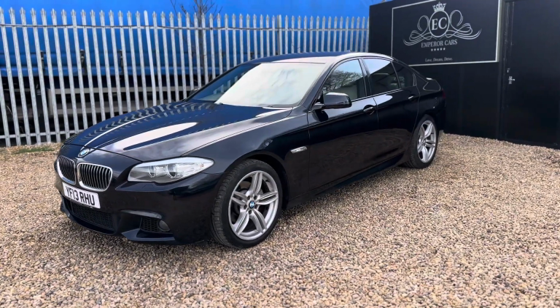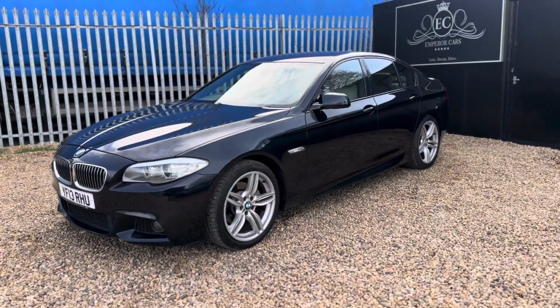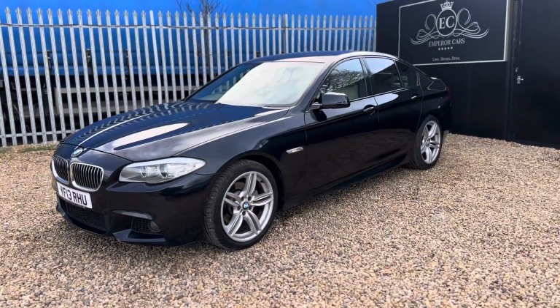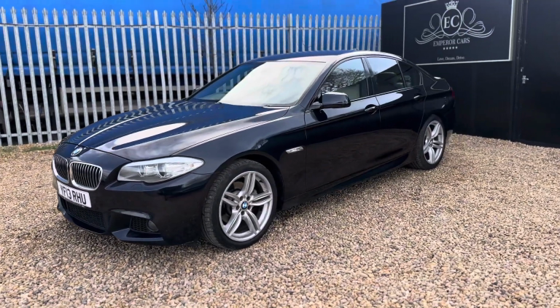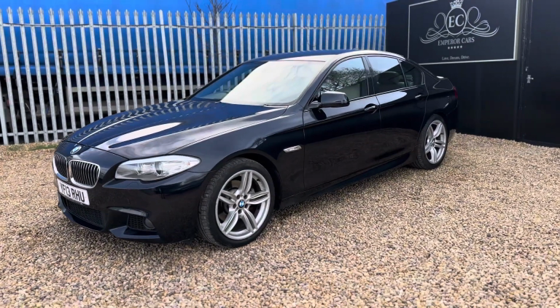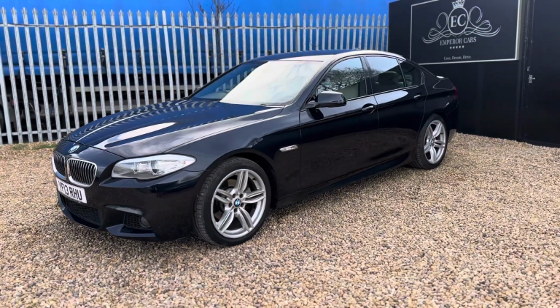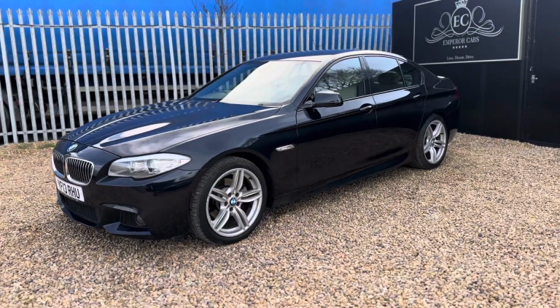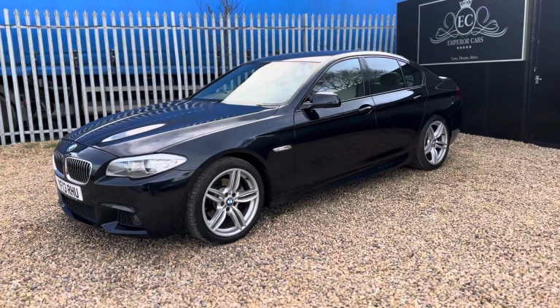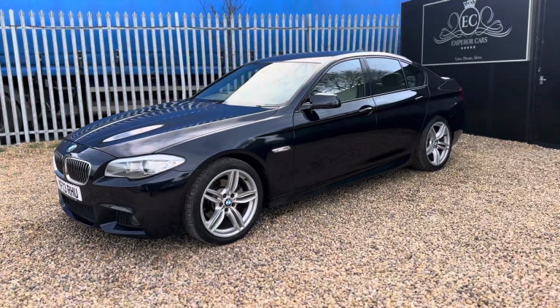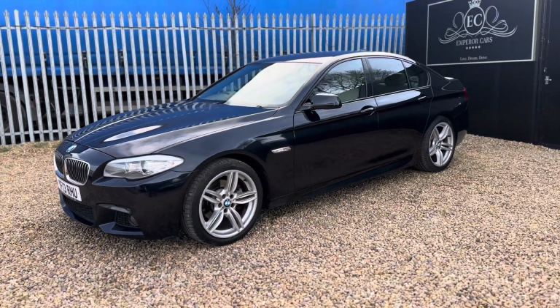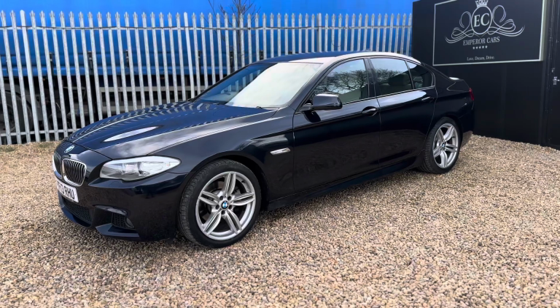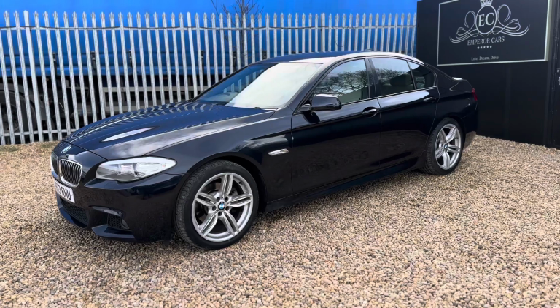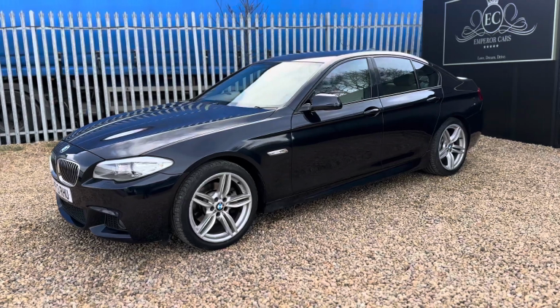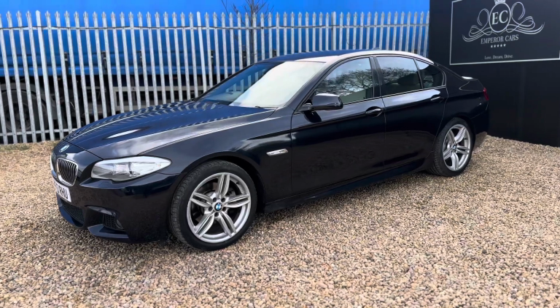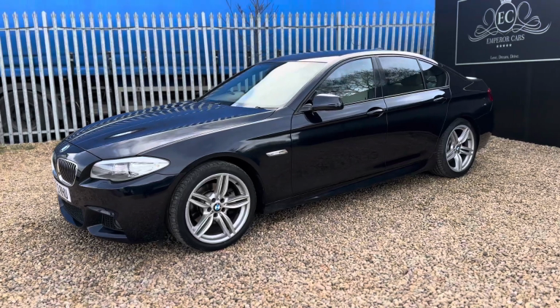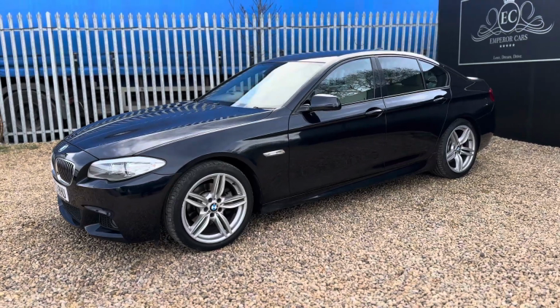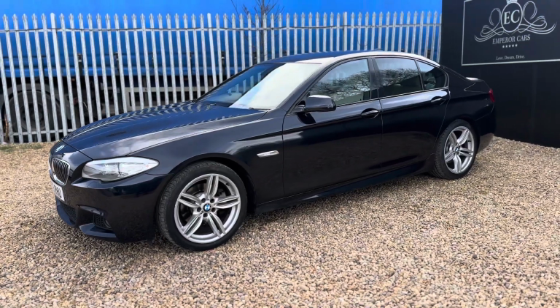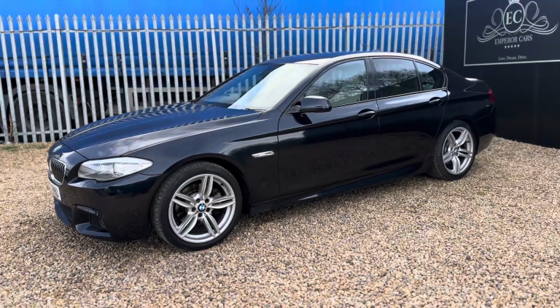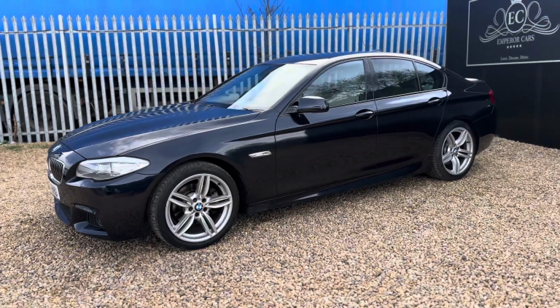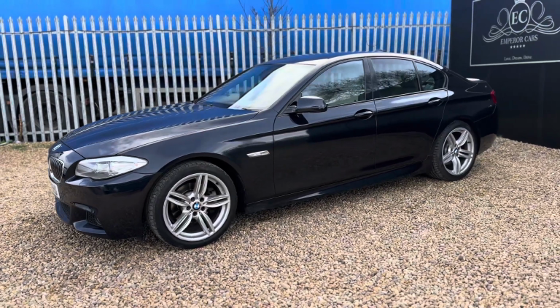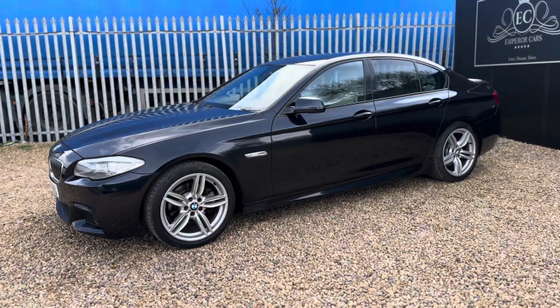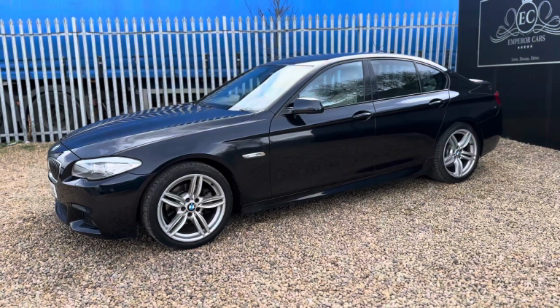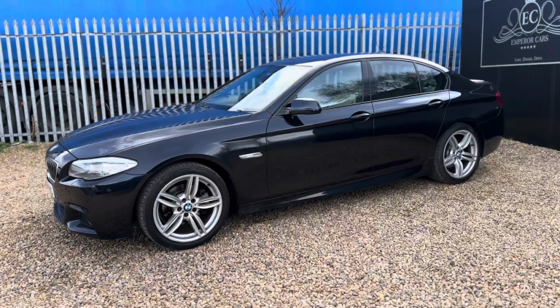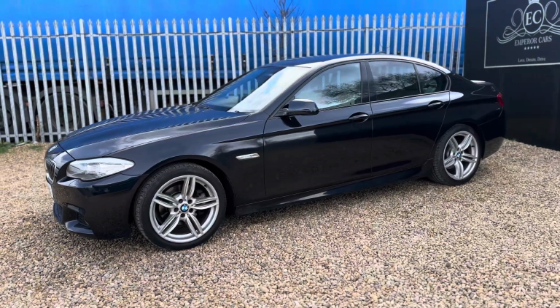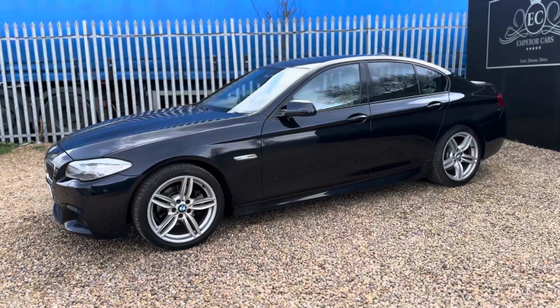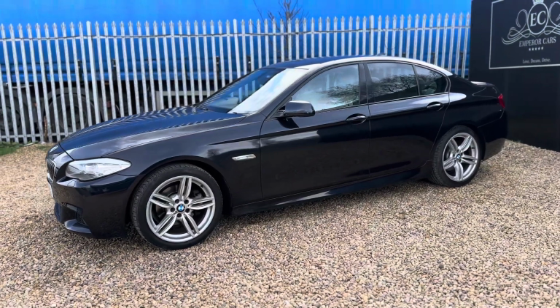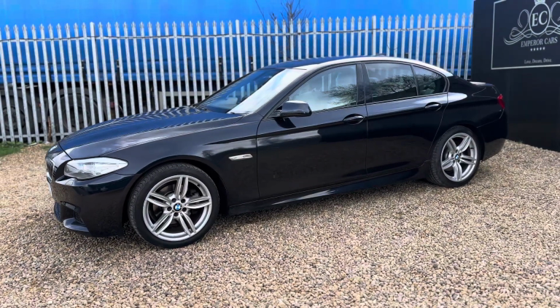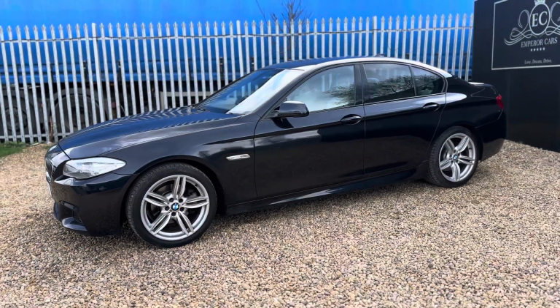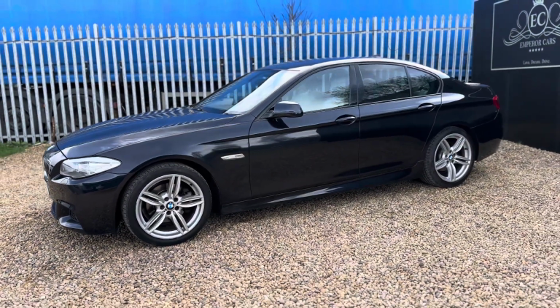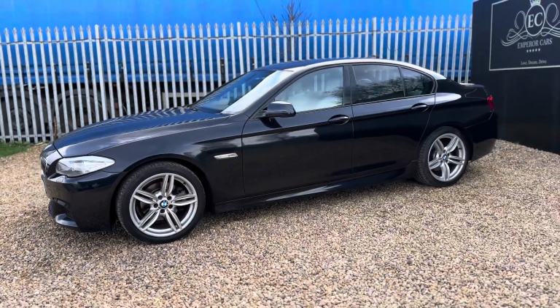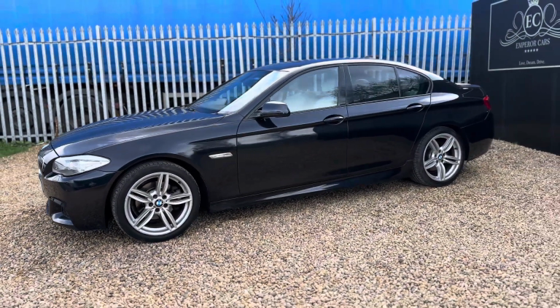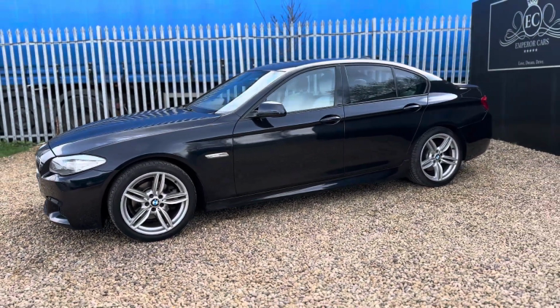There's only one stamp missing, but apart from that, in my opinion, it would be full service history.